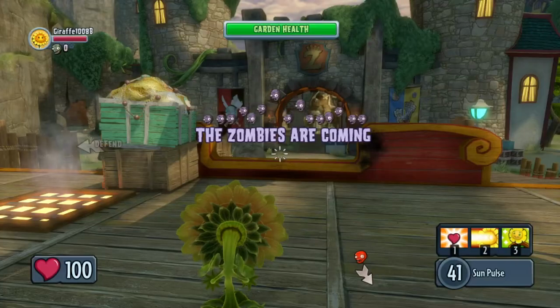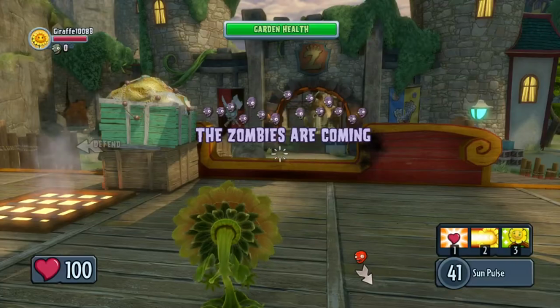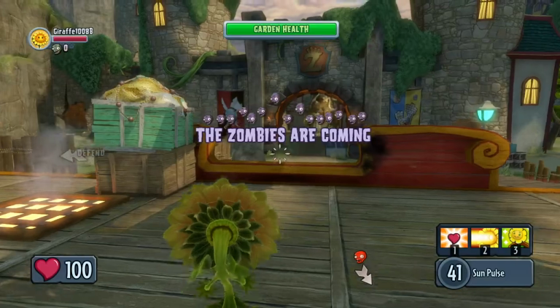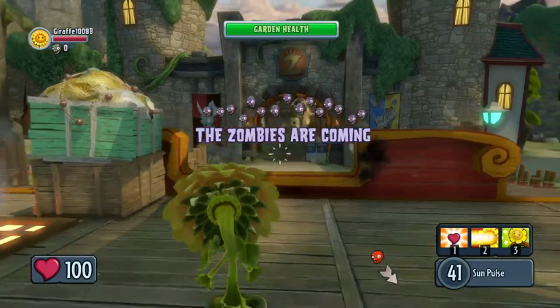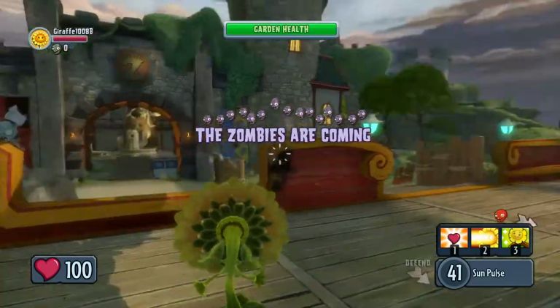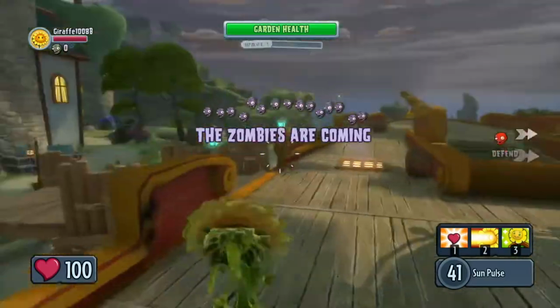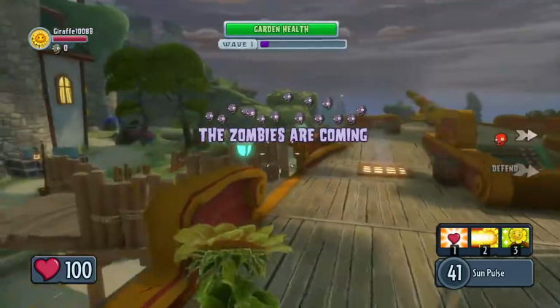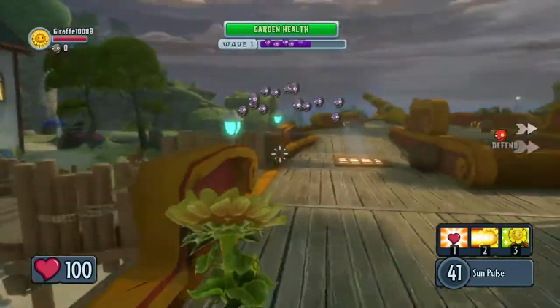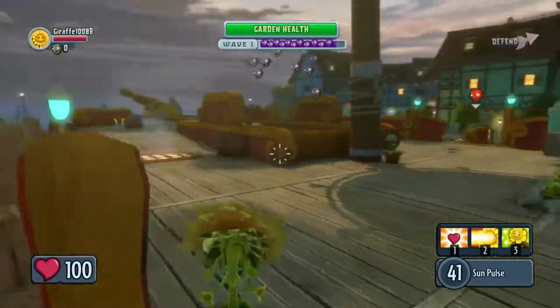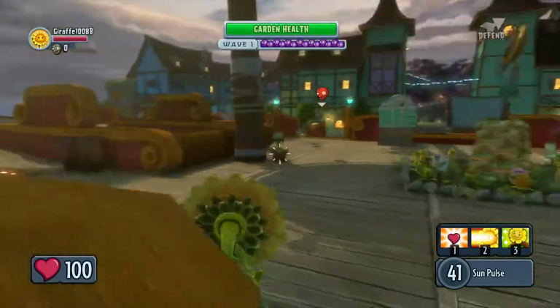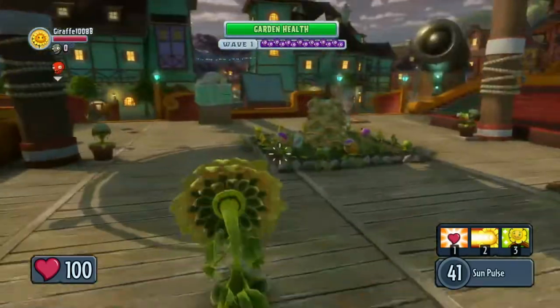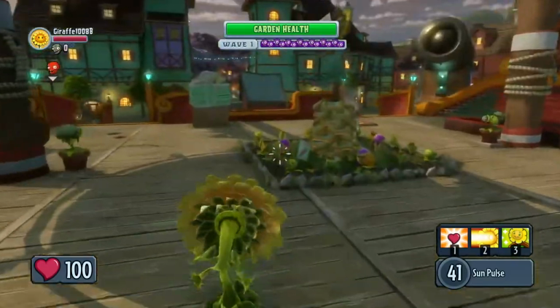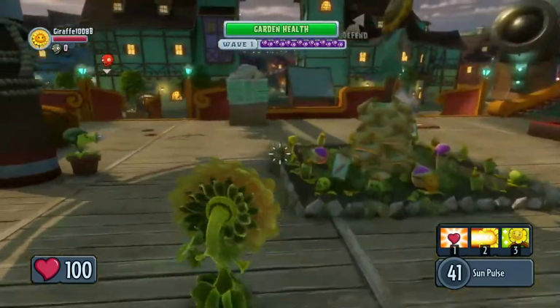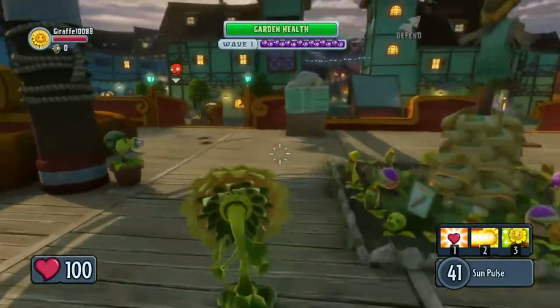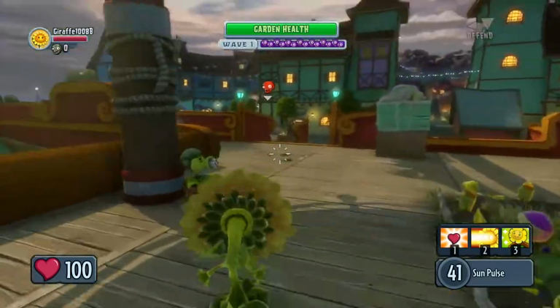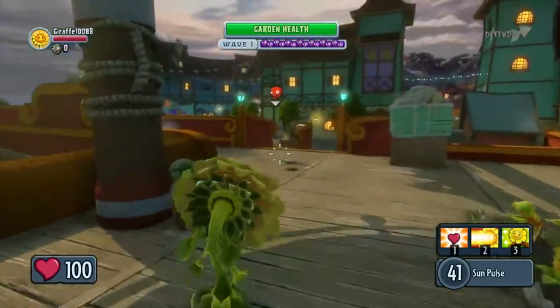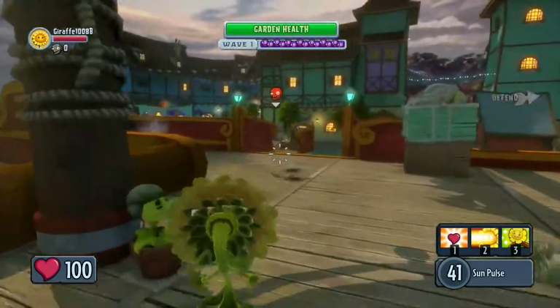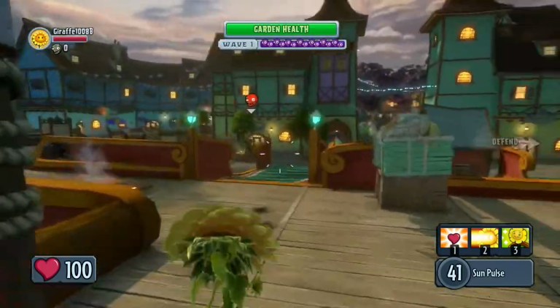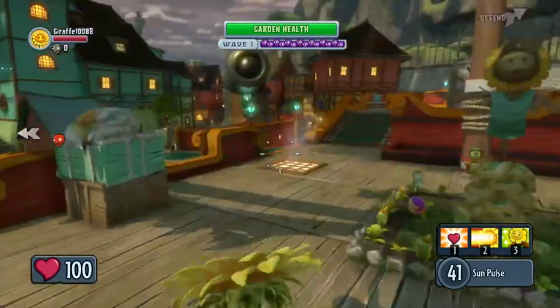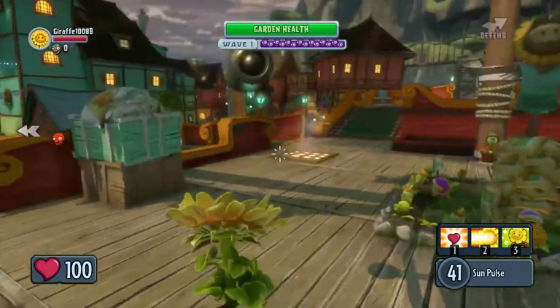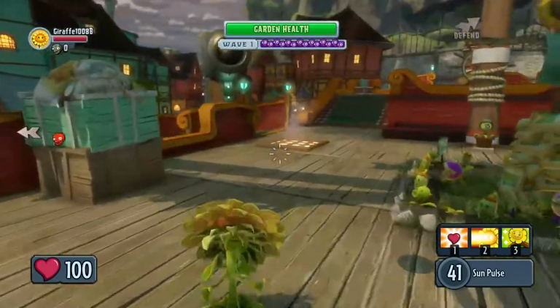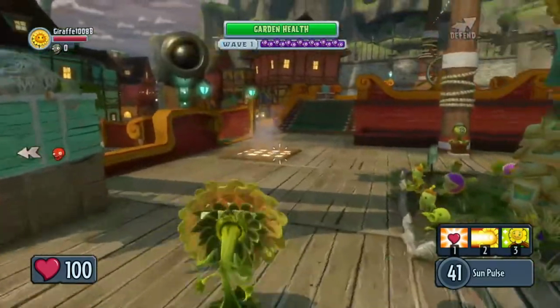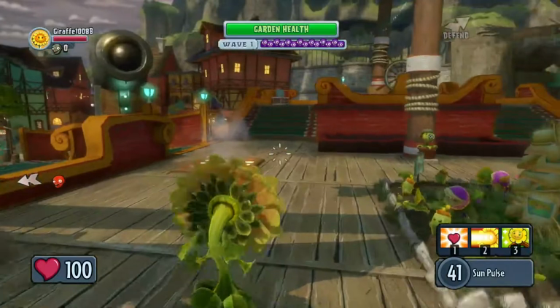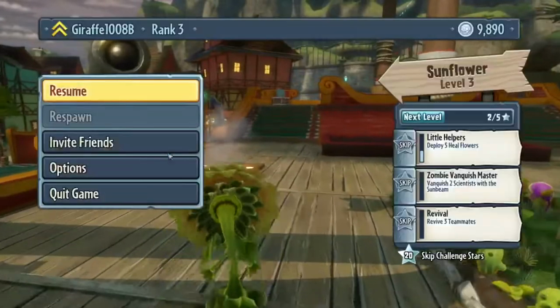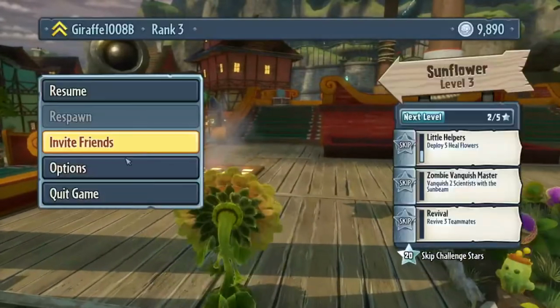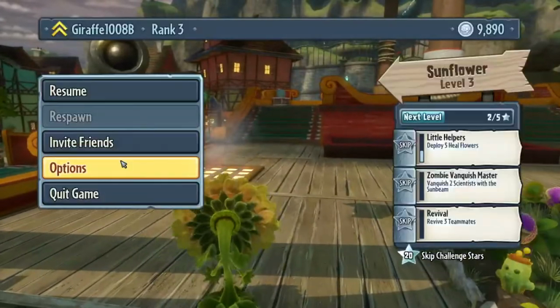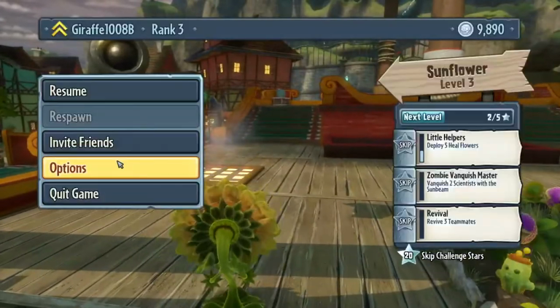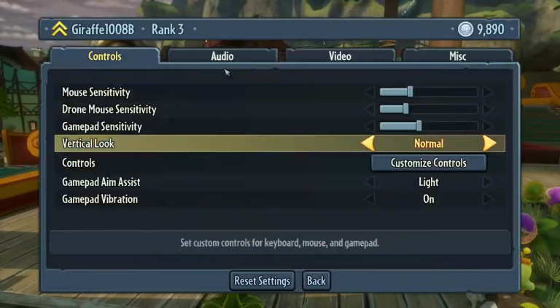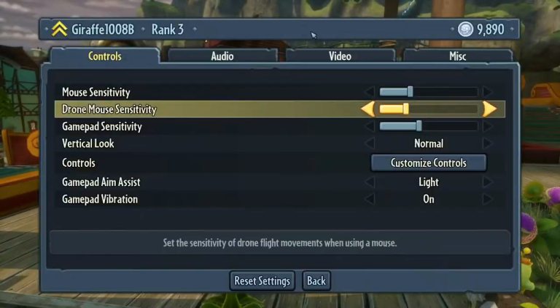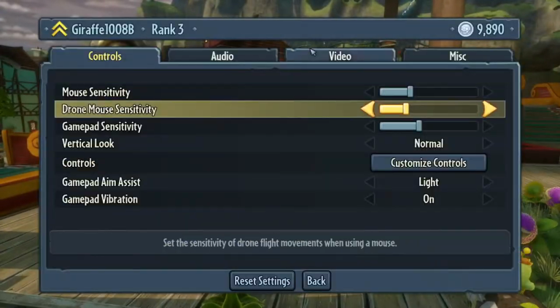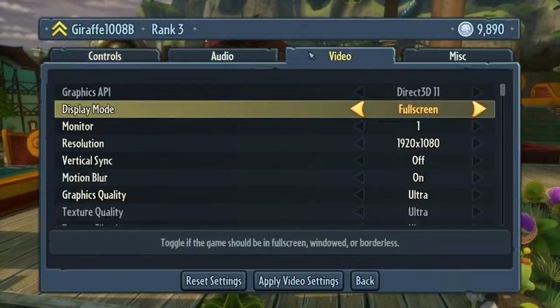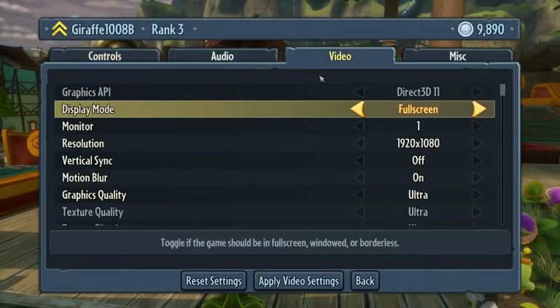Hello, Gaming and Lennox. So we're gonna be playing some Plants vs Zombies Garden Warfare 2. Now, this game is running on real Linux, maxed out.